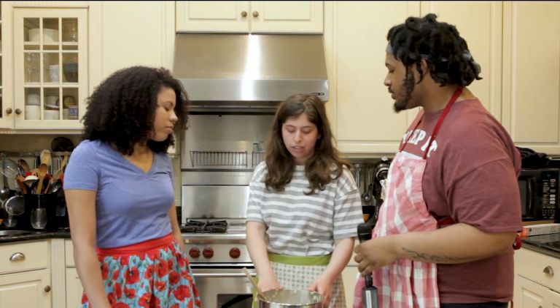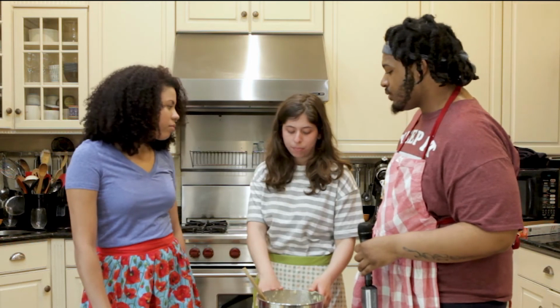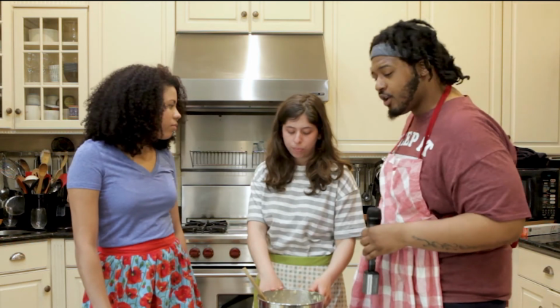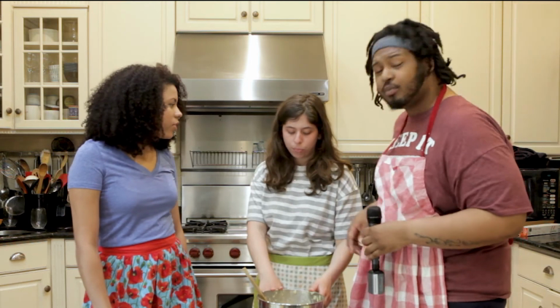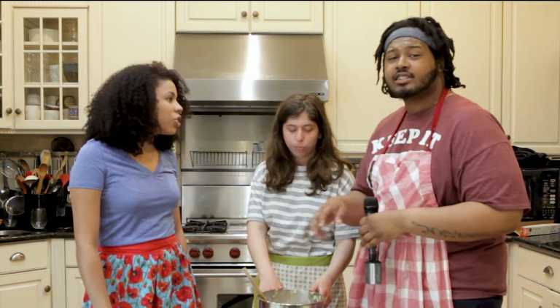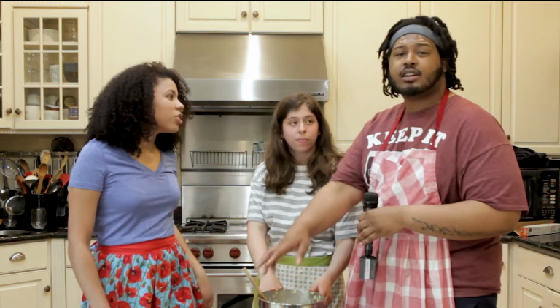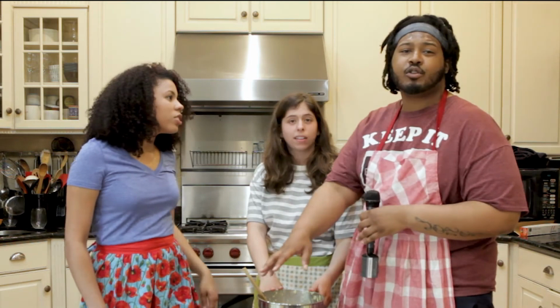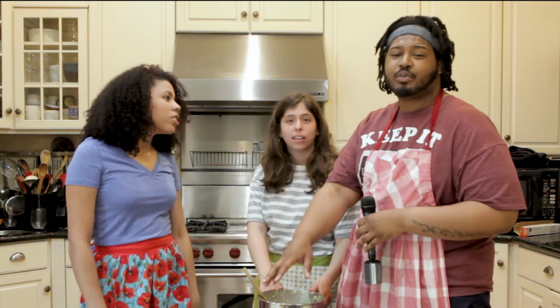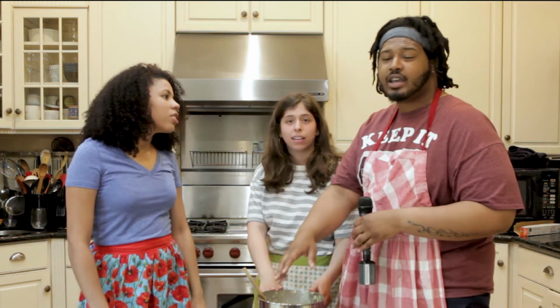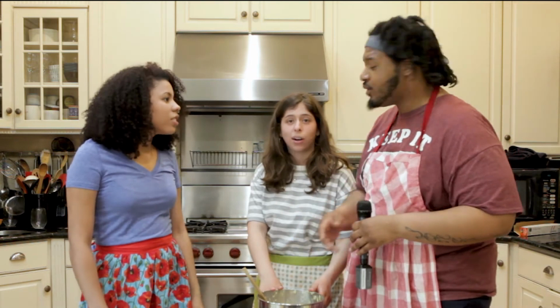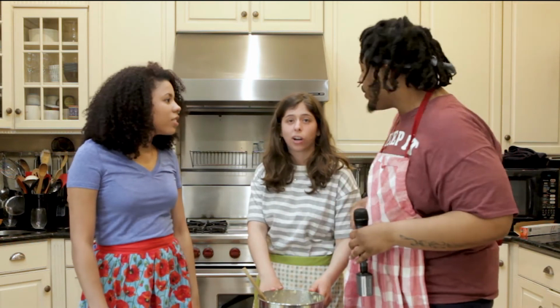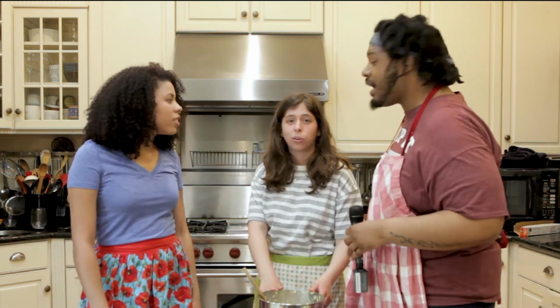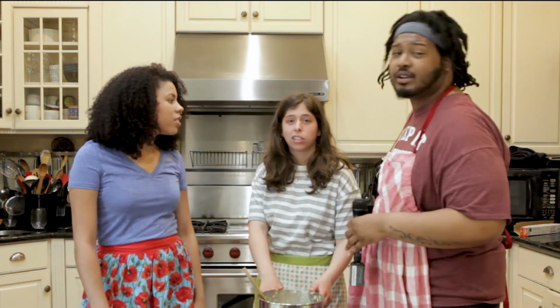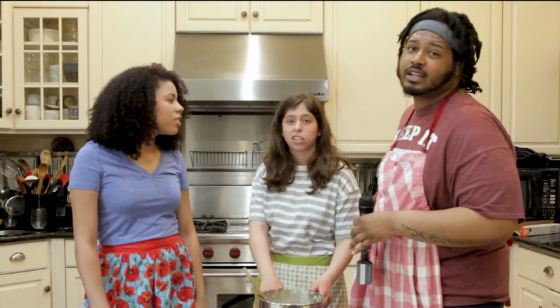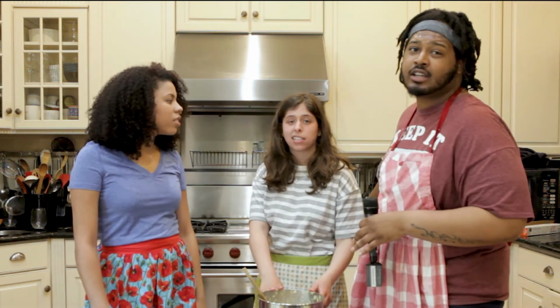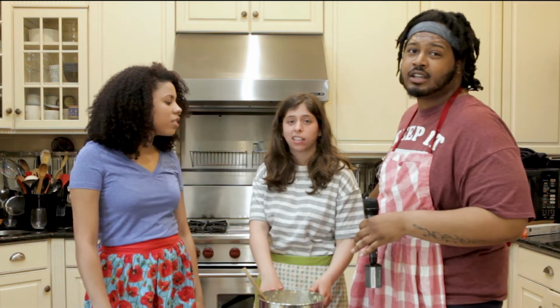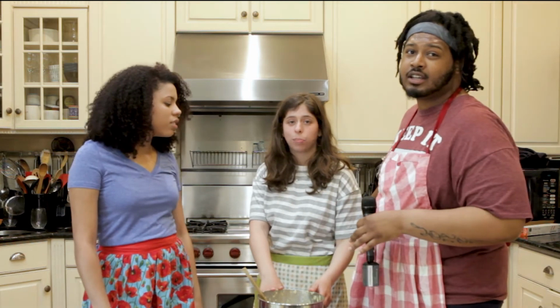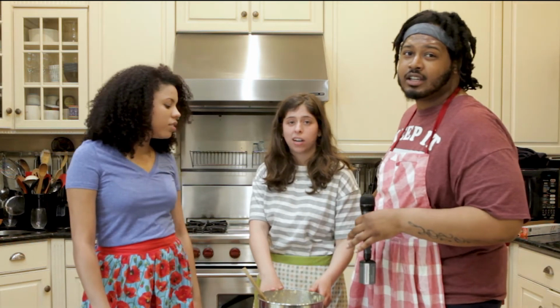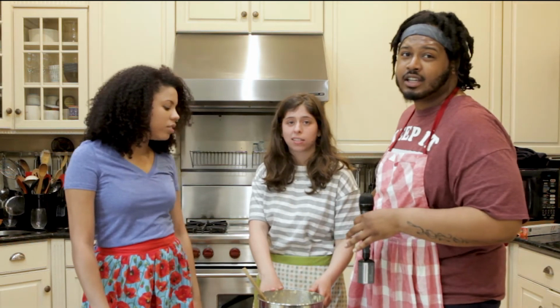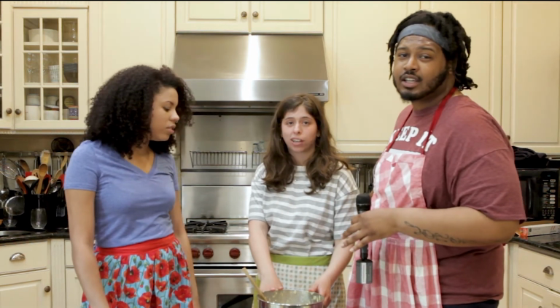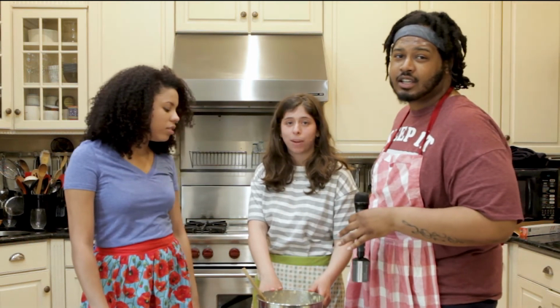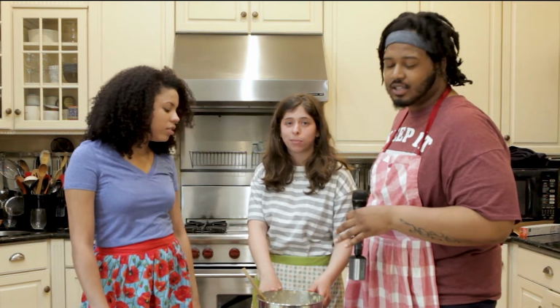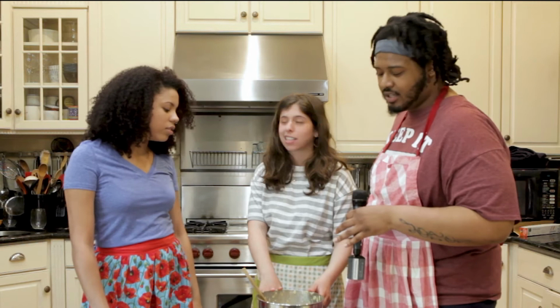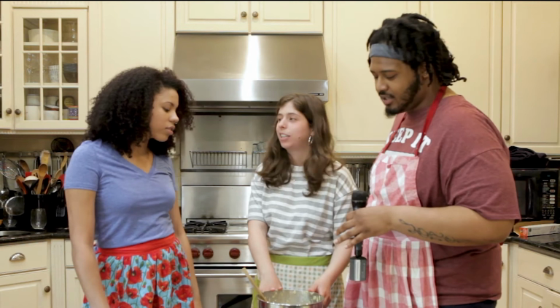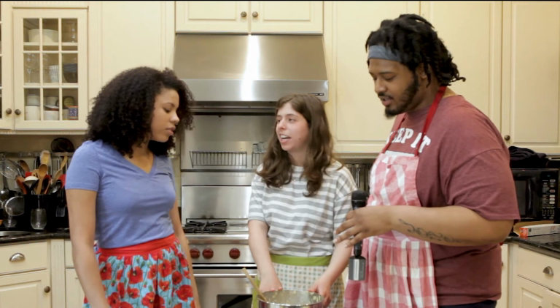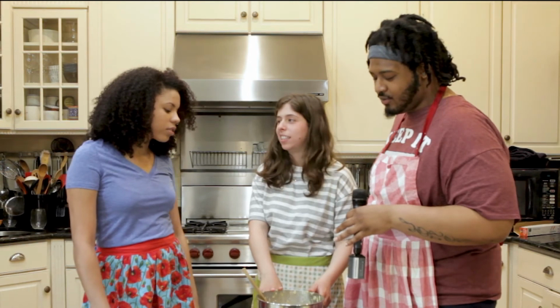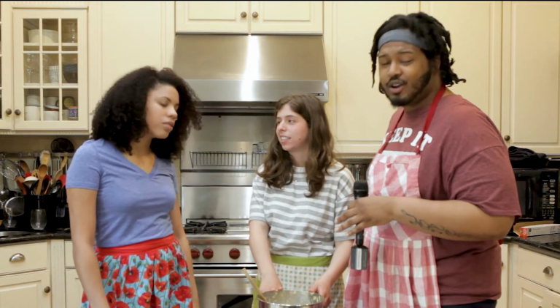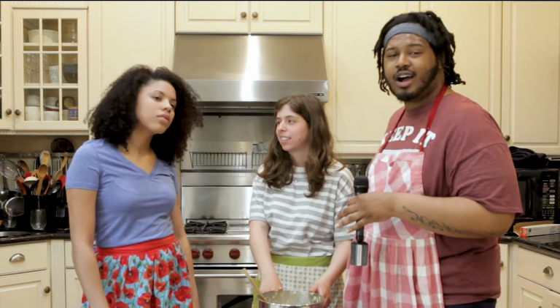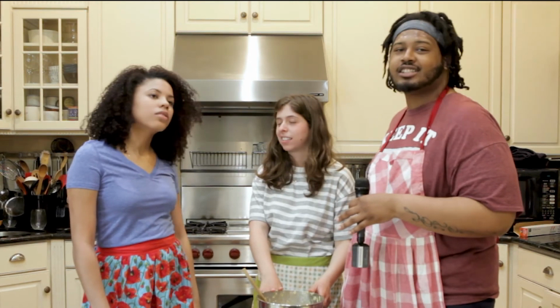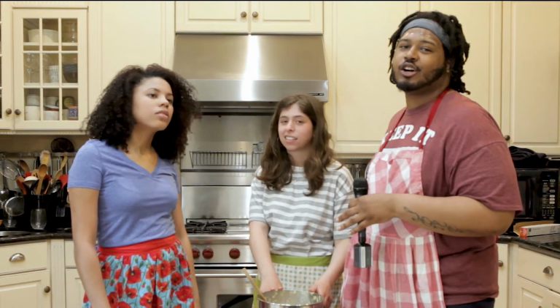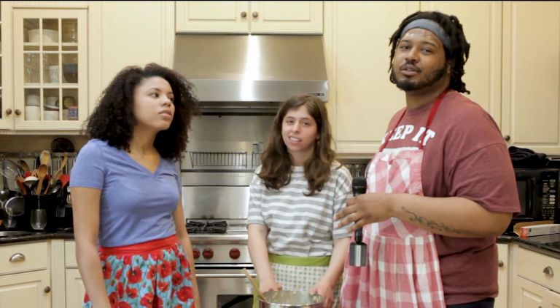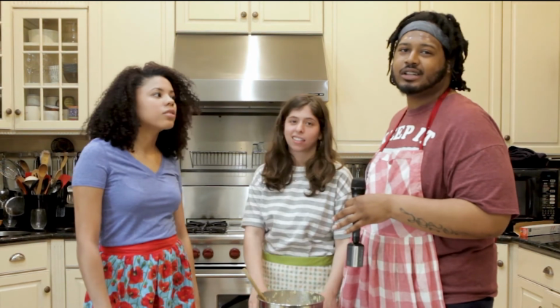We're gonna place them on the pan, pop it in. We're gonna roll these cookies into little balls and bake them. It's gonna be great. We gonna holla at y'all in a minute.